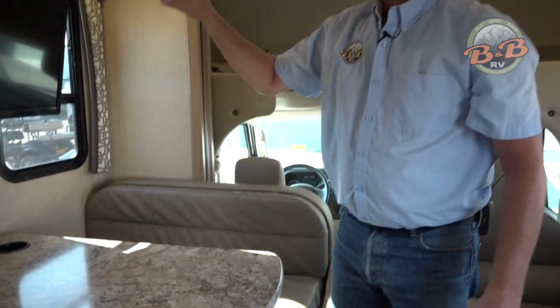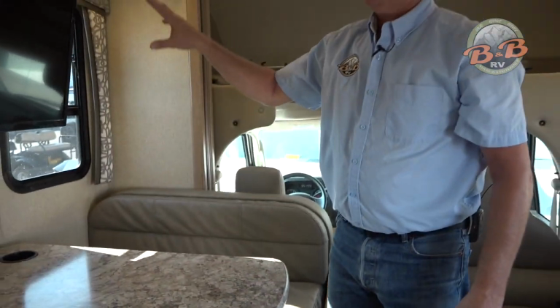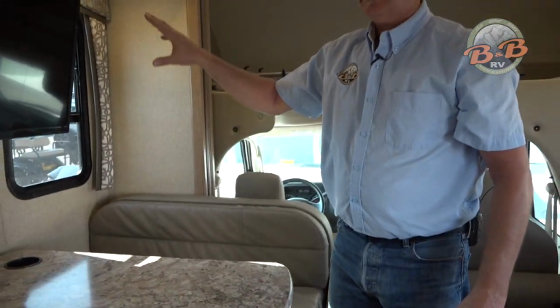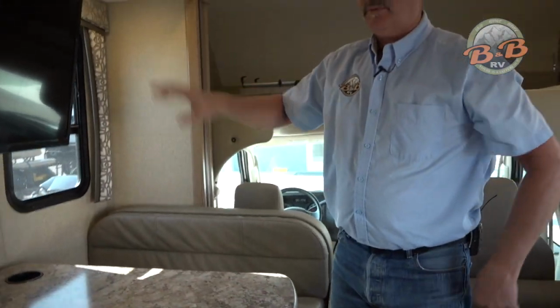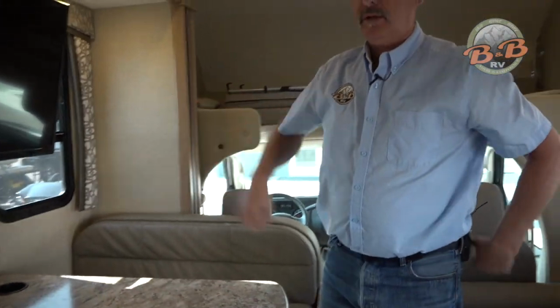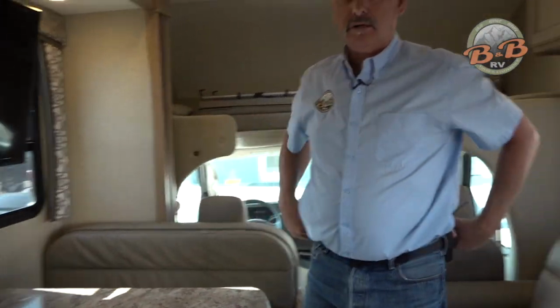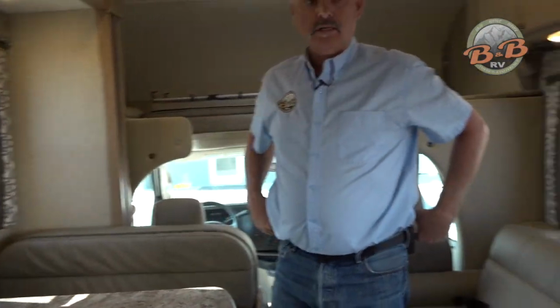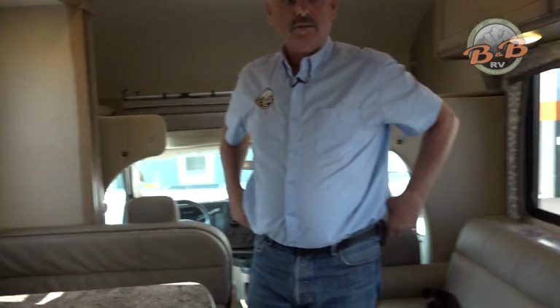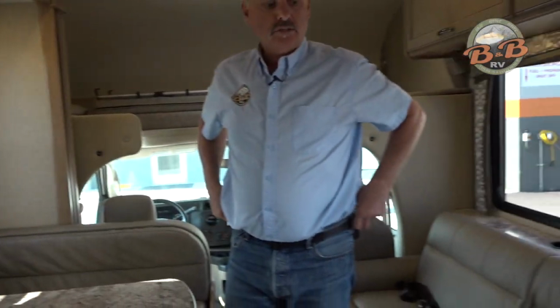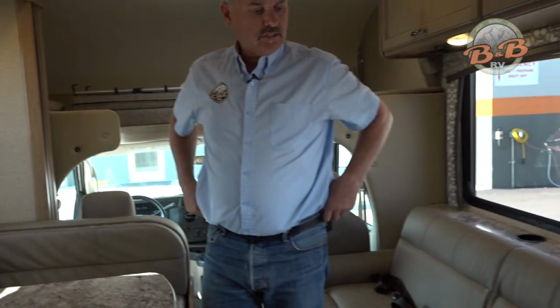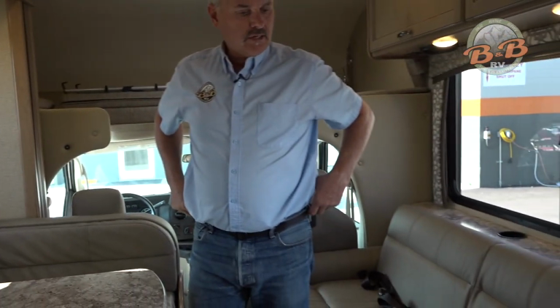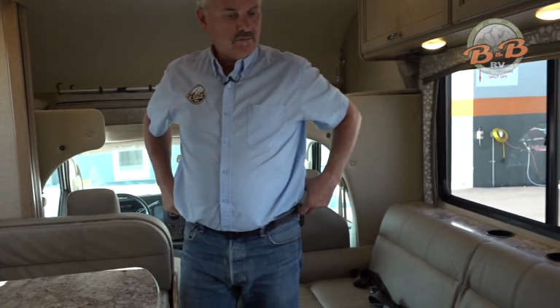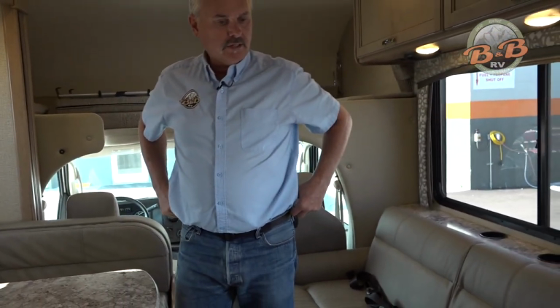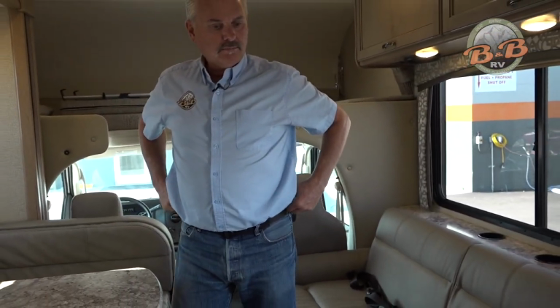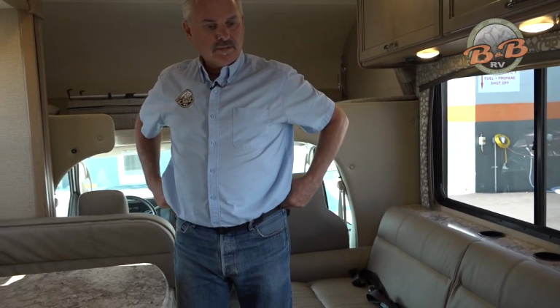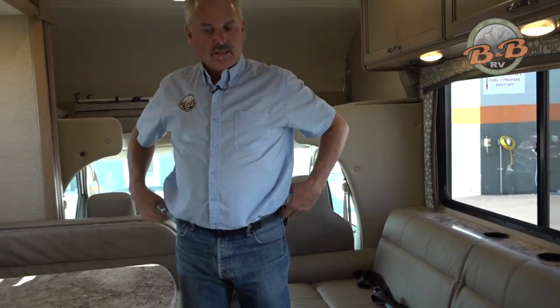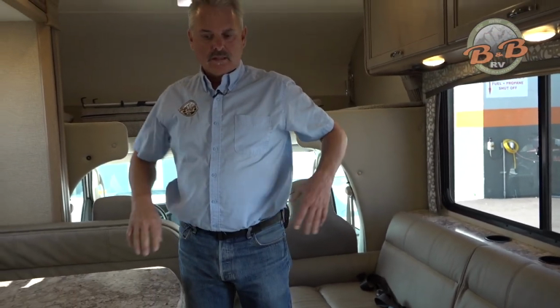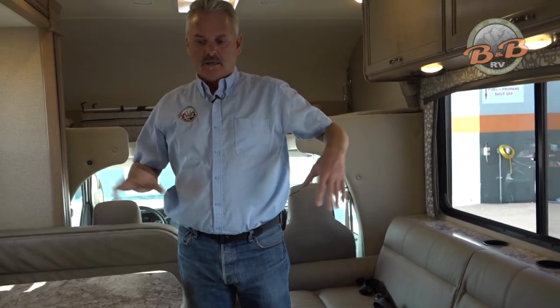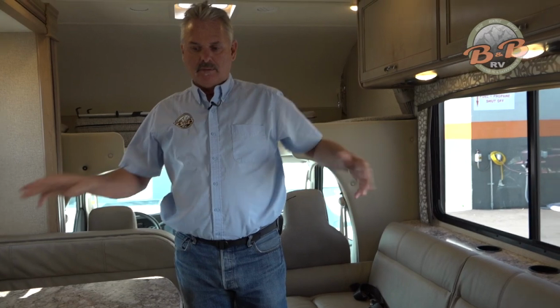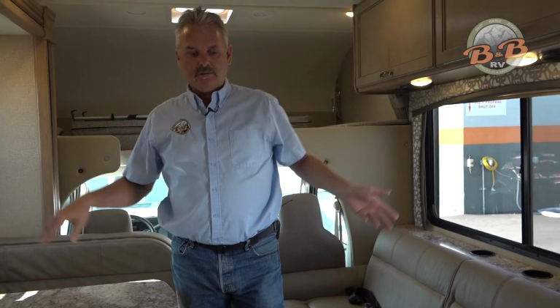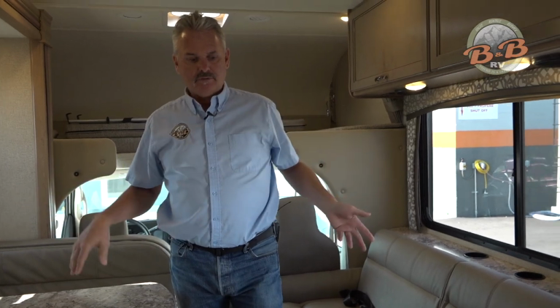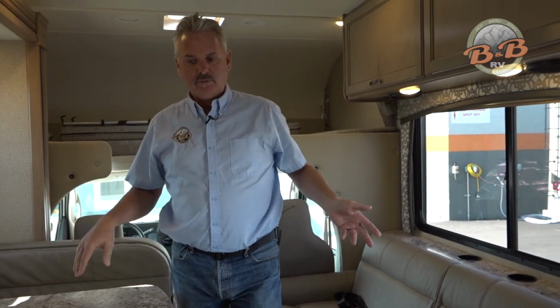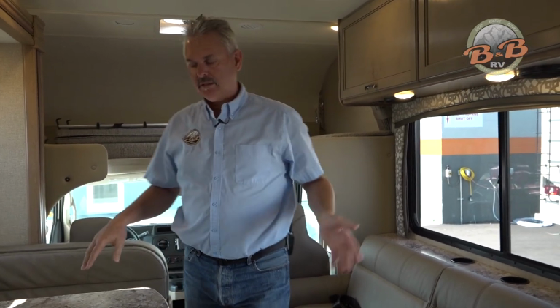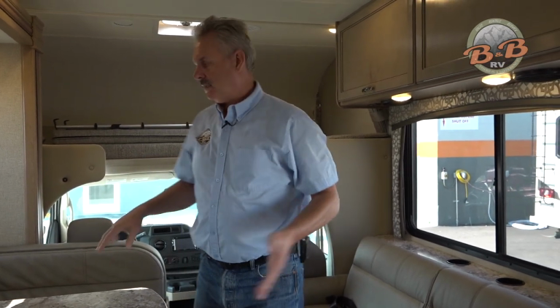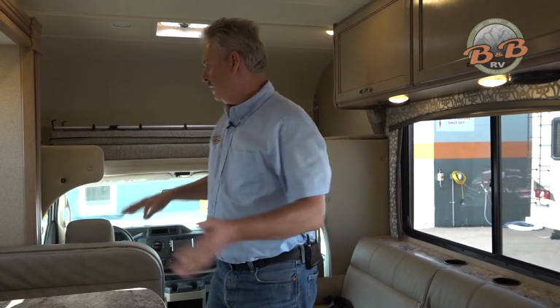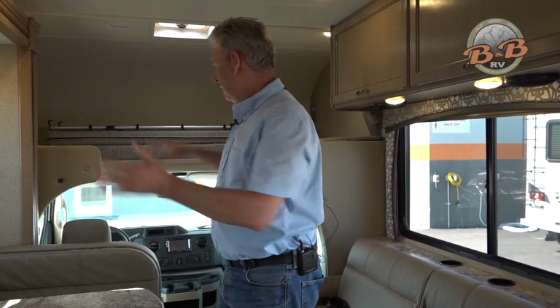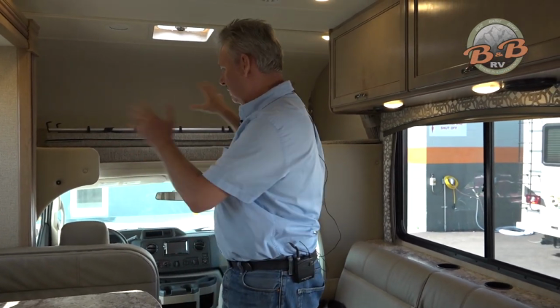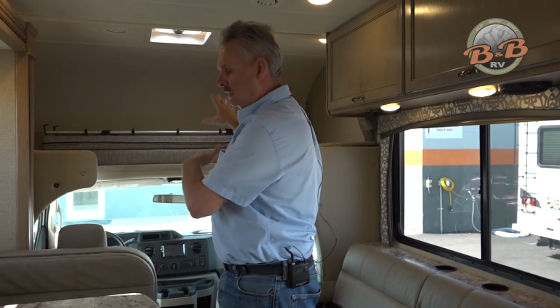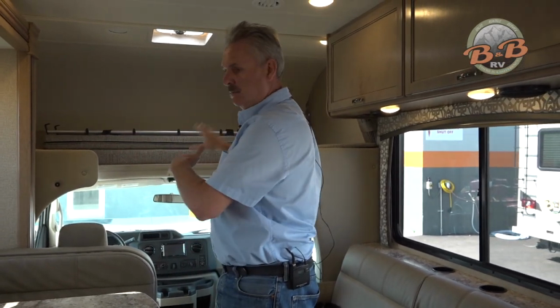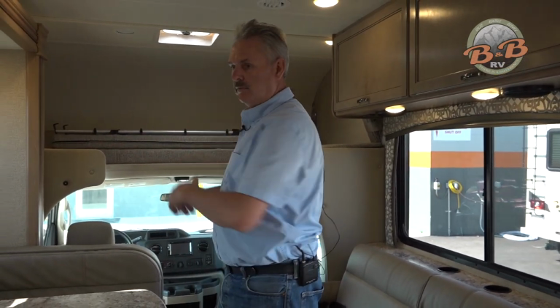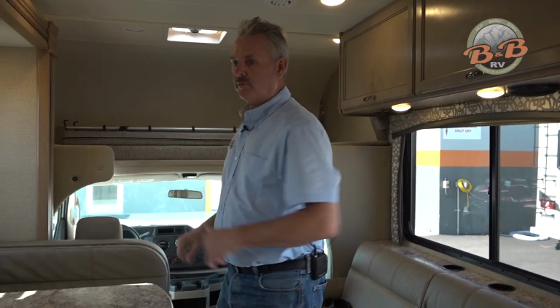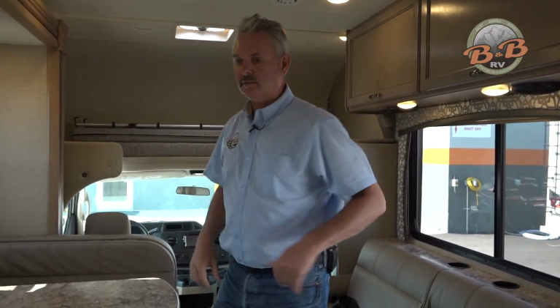The TV is up here so that you have a better viewing angle than having it up in front.